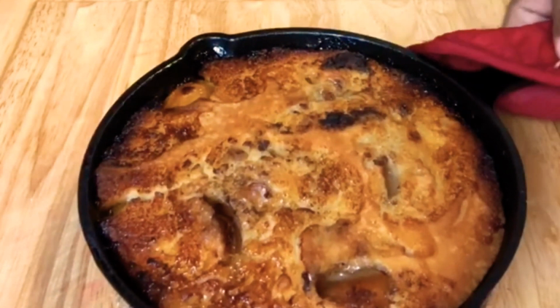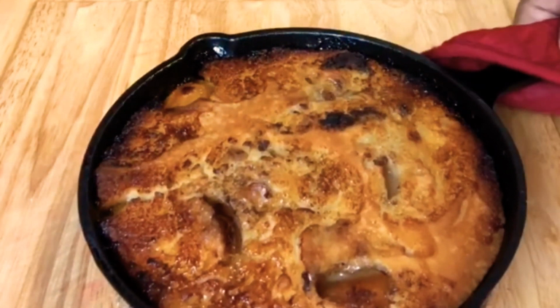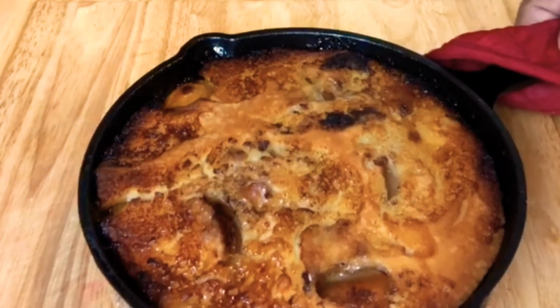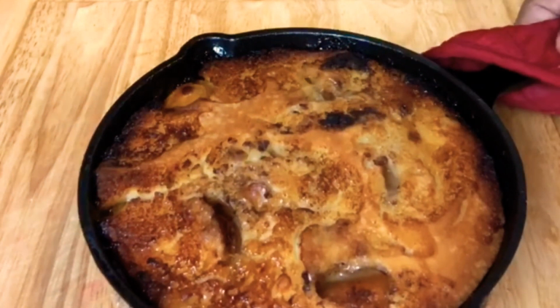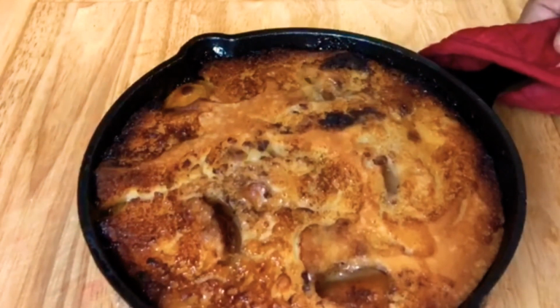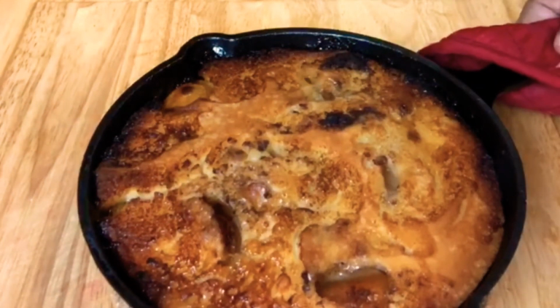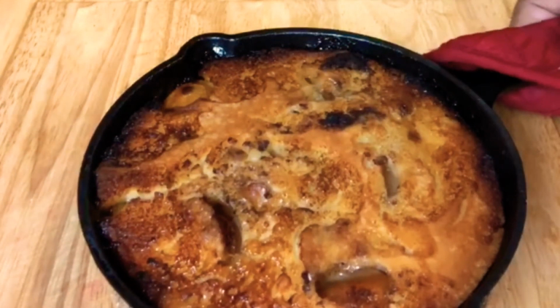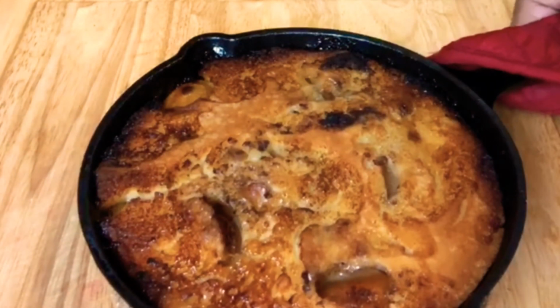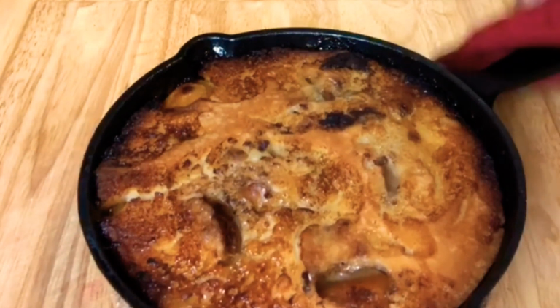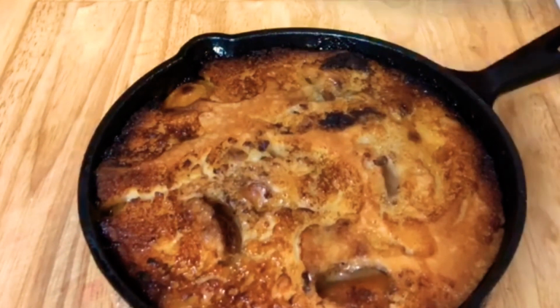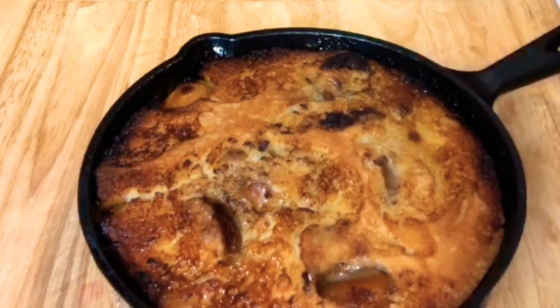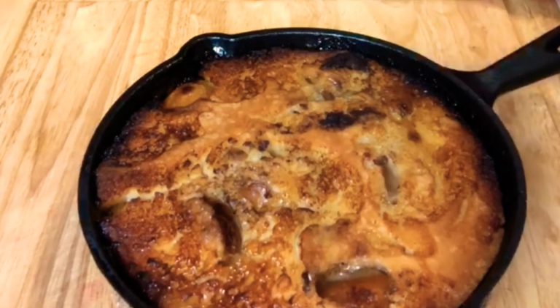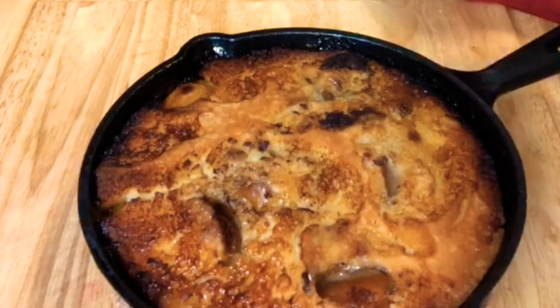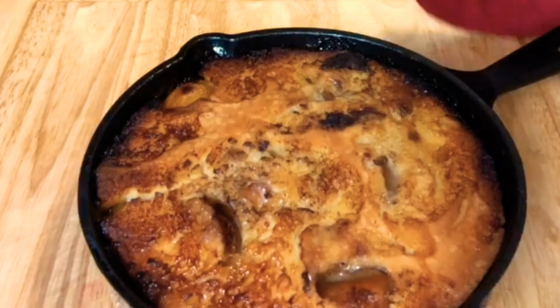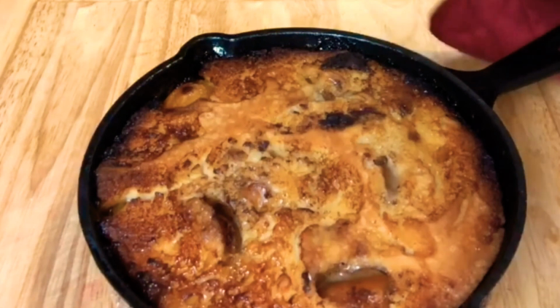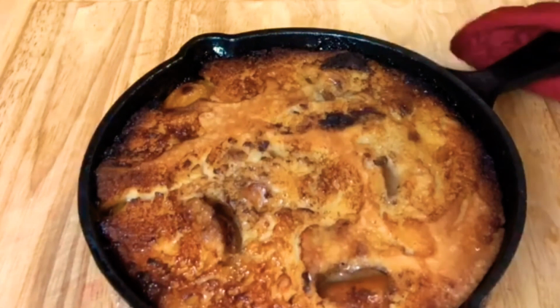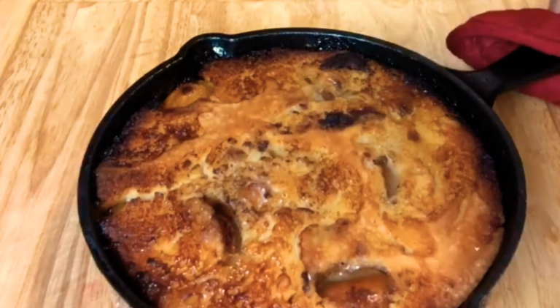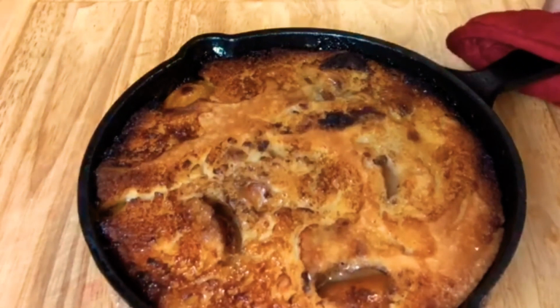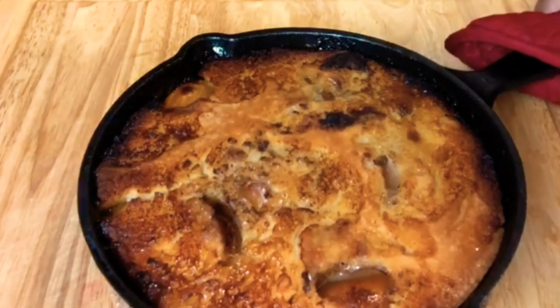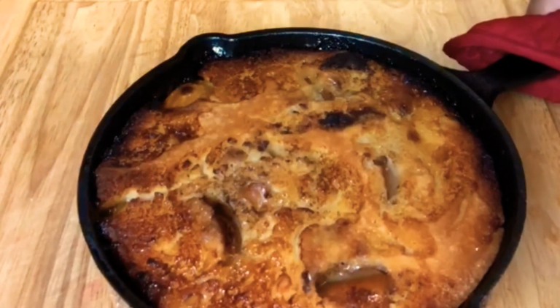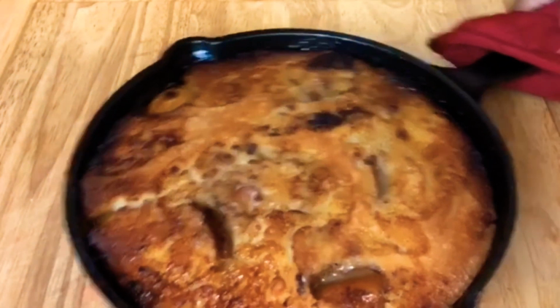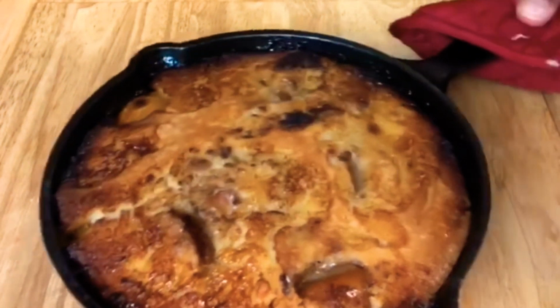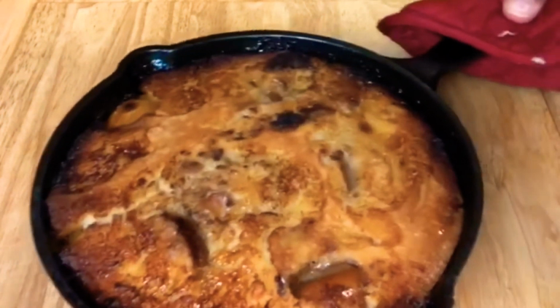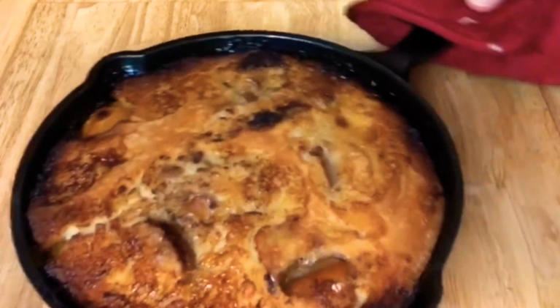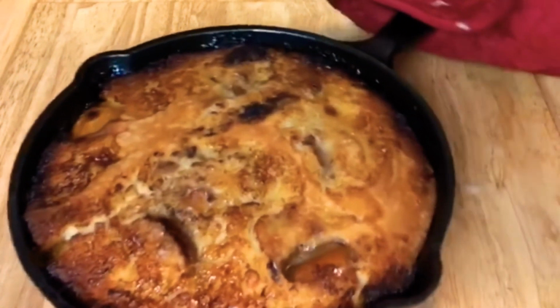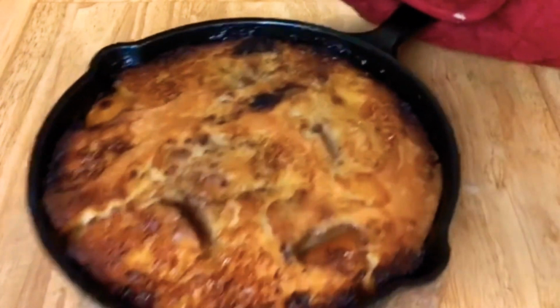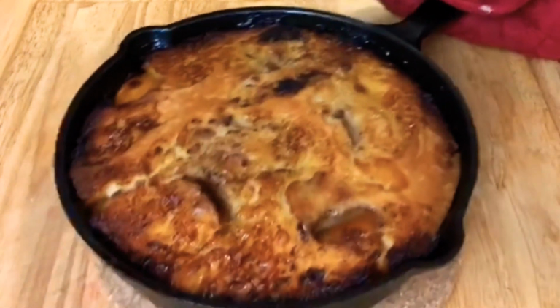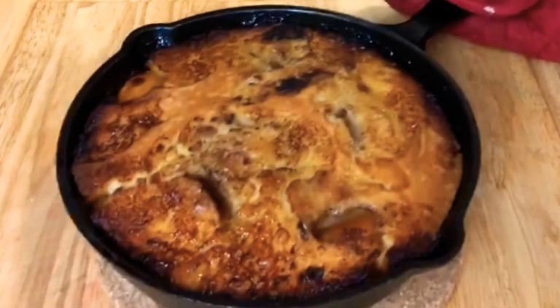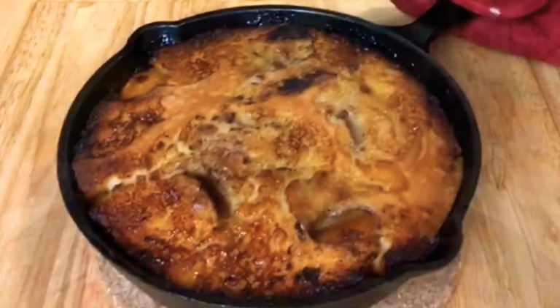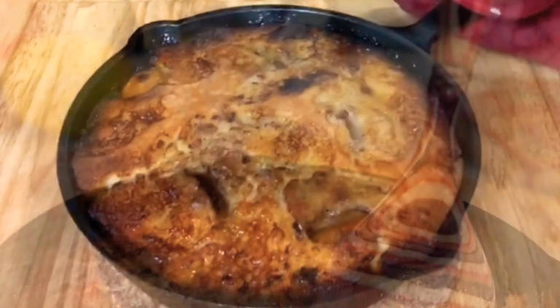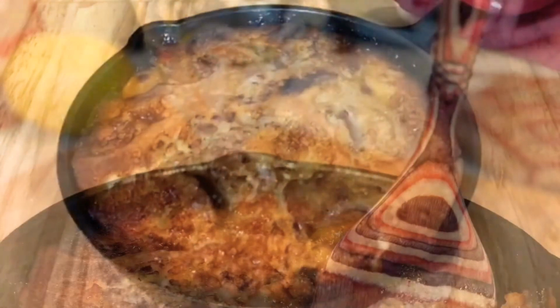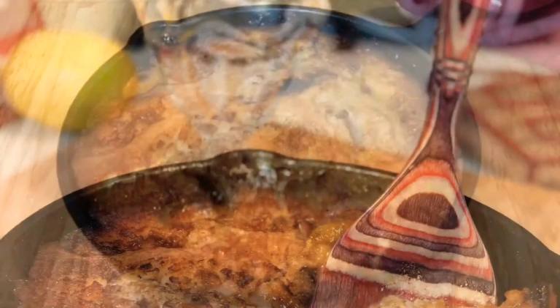Are y'all ready? Oh my God, that's hot. Let me see.